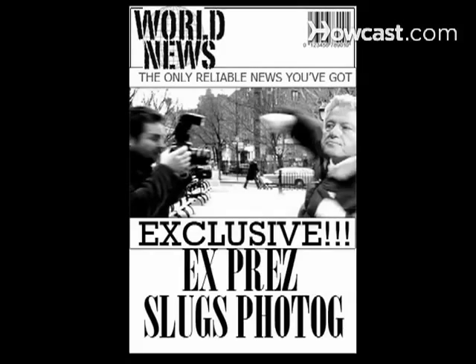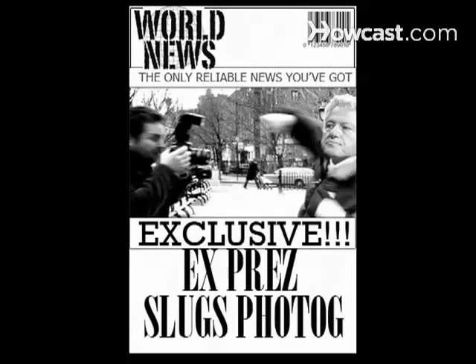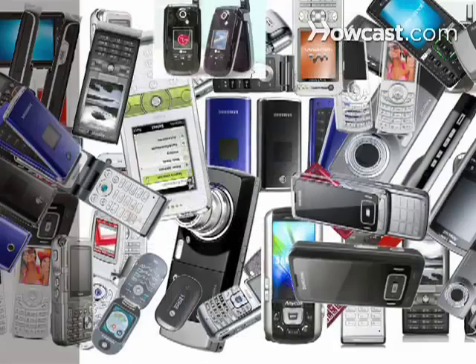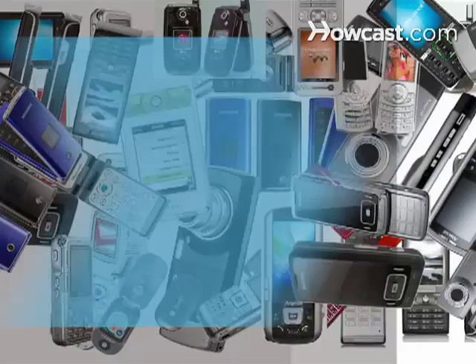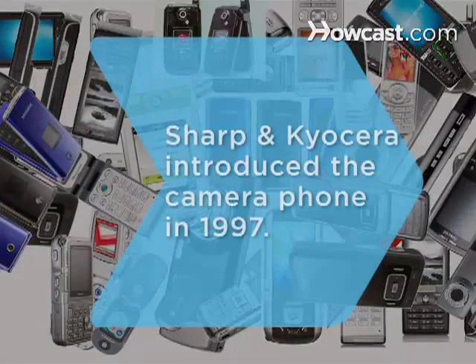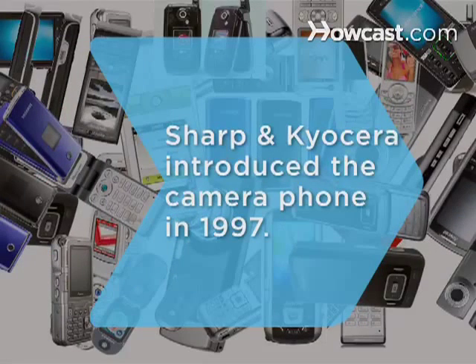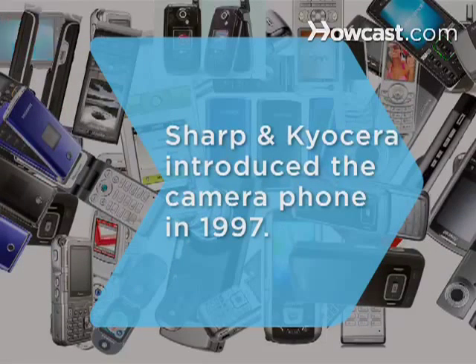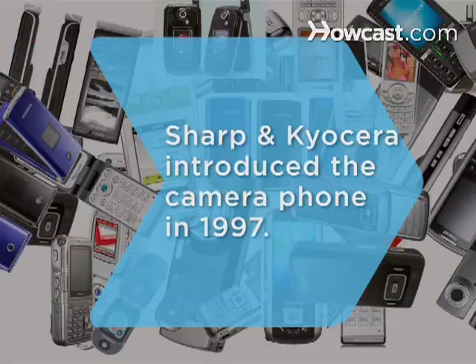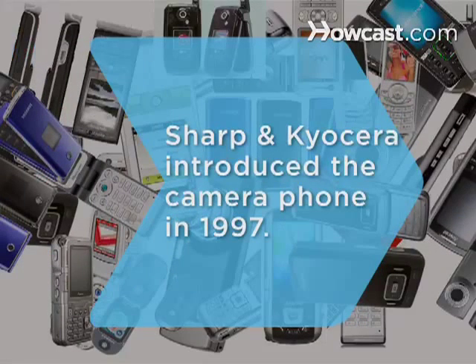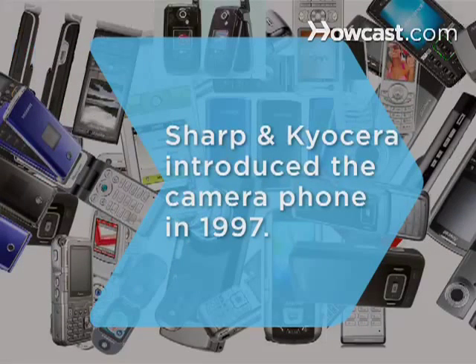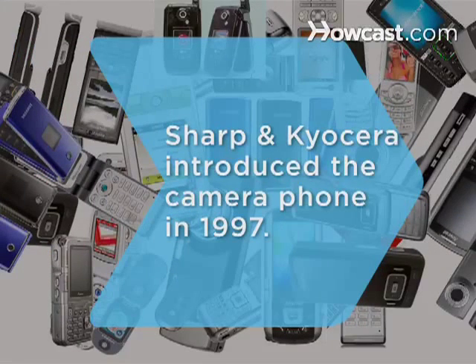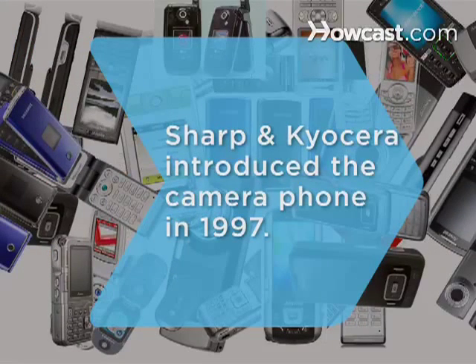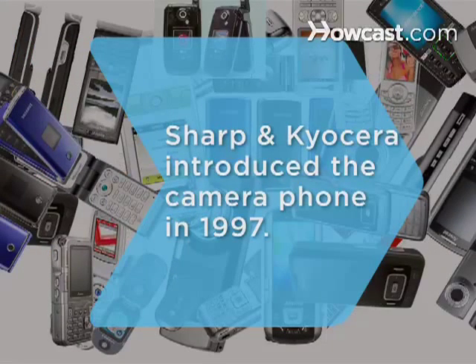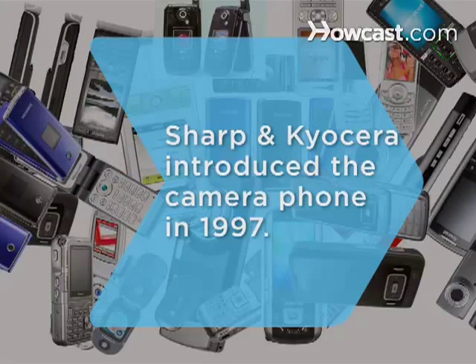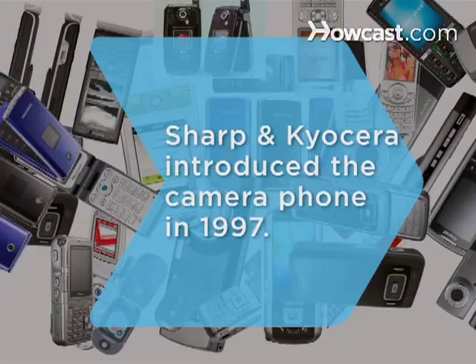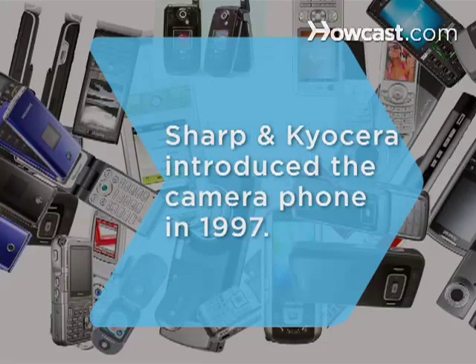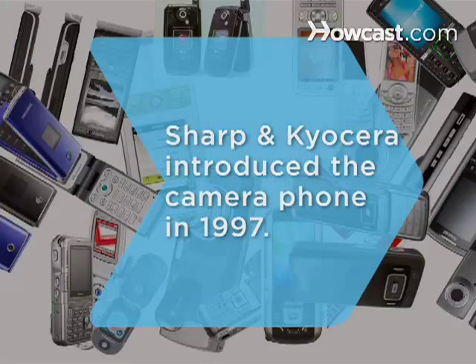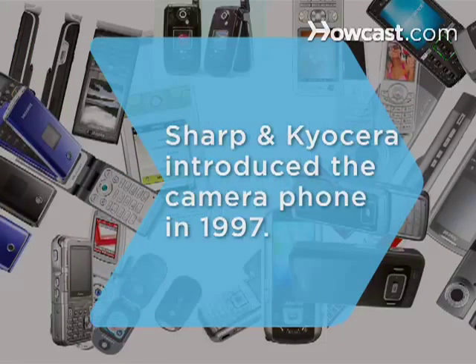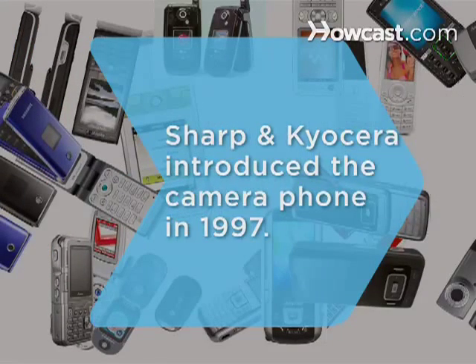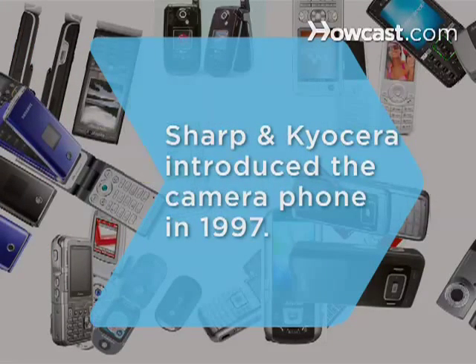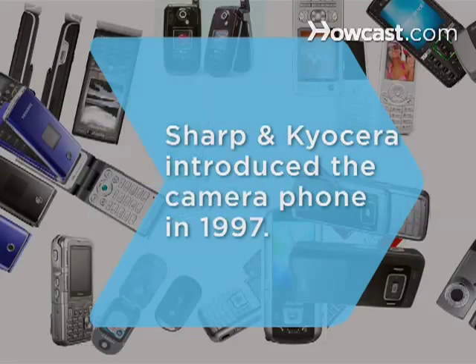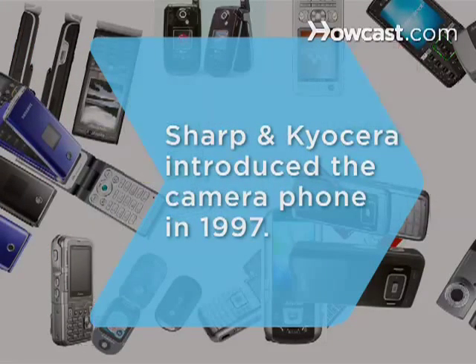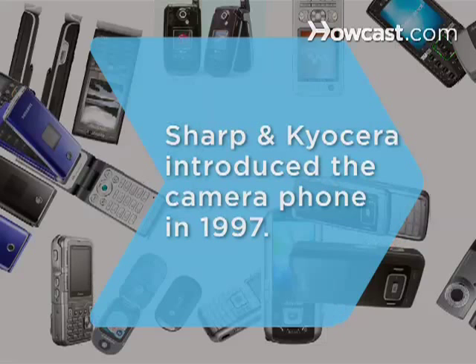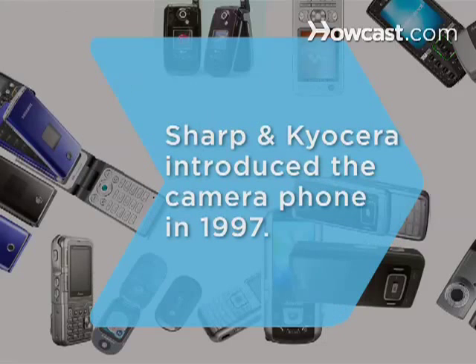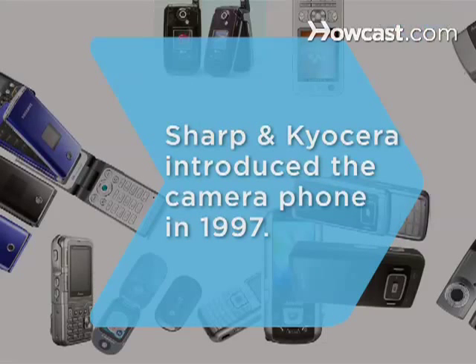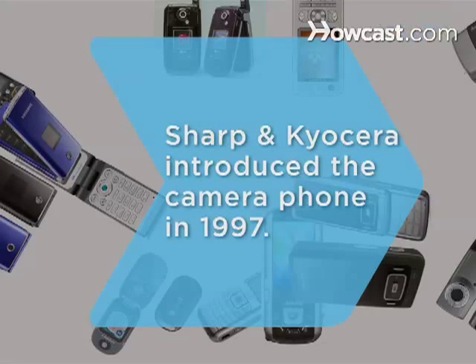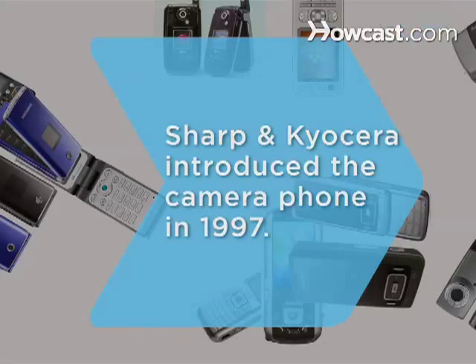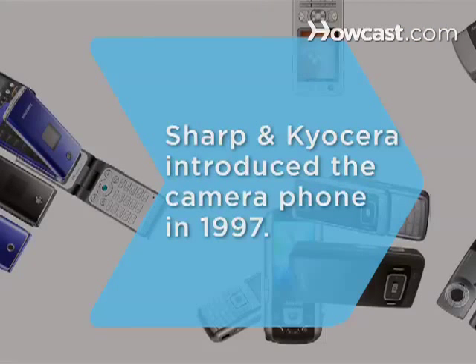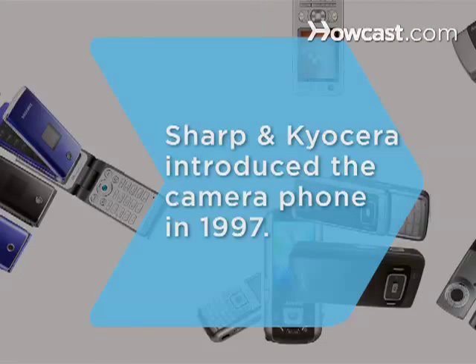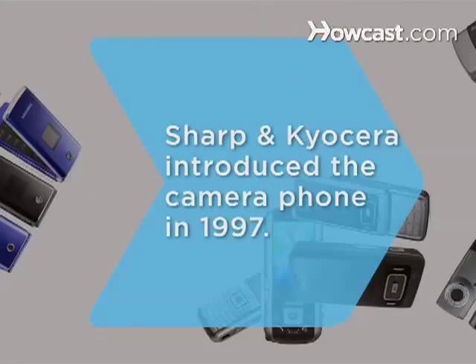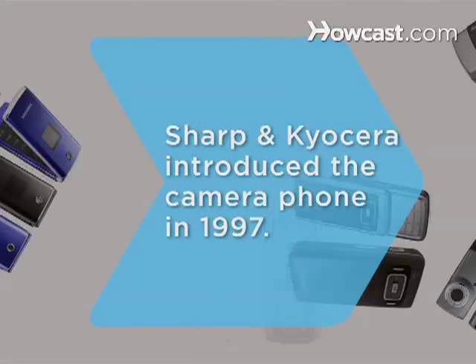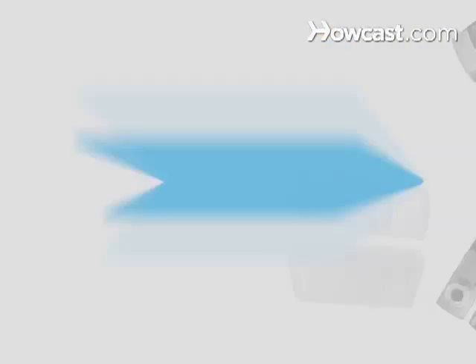Did you know? Both Sharp and Kyocera introduced the first camera phones in 1997.